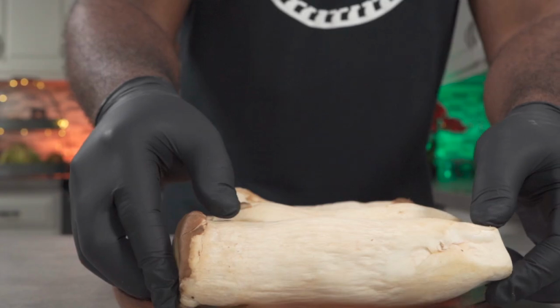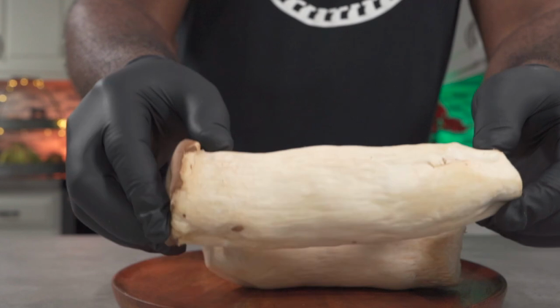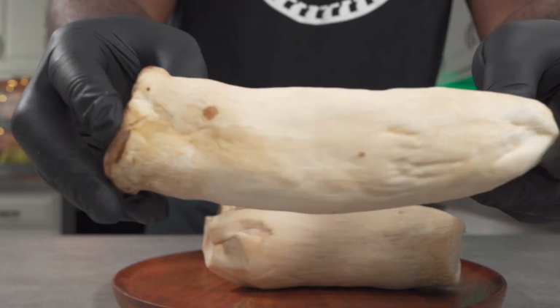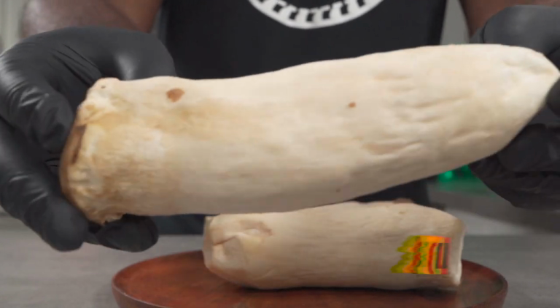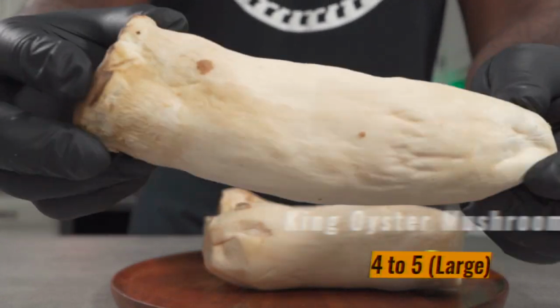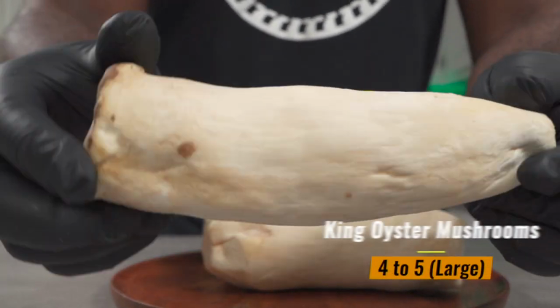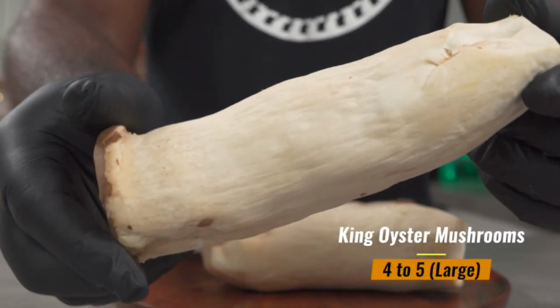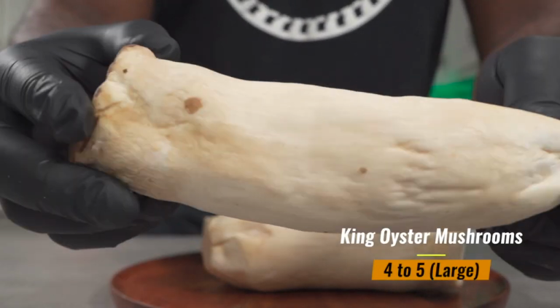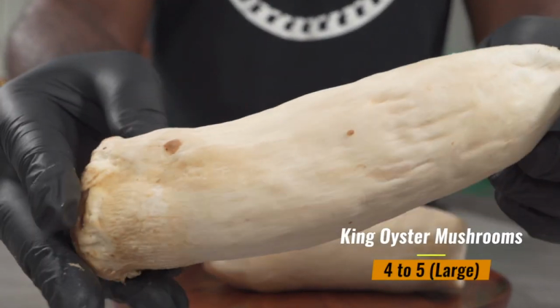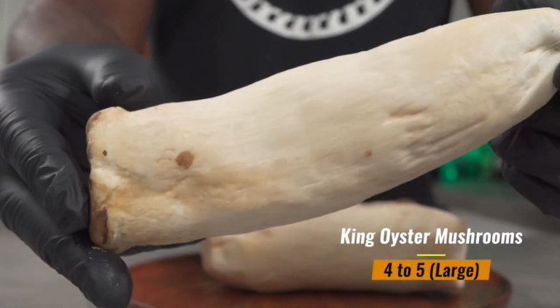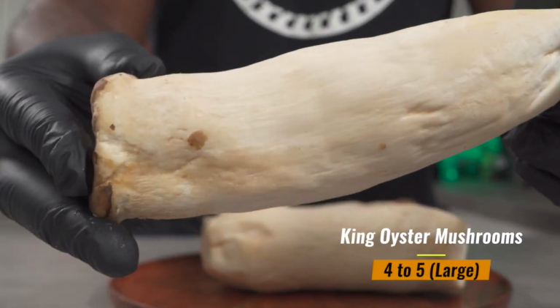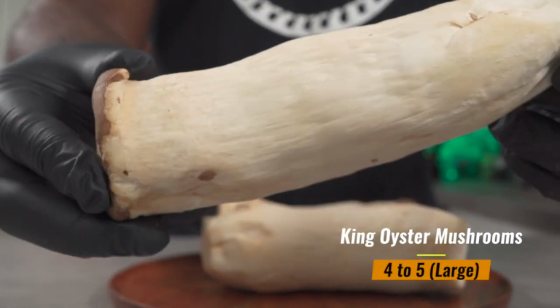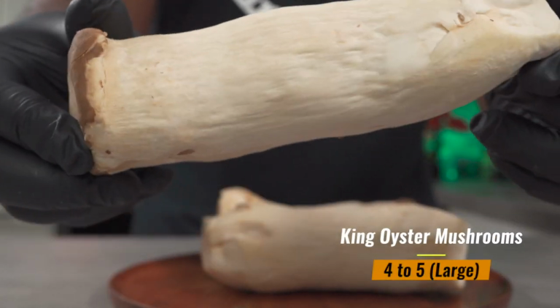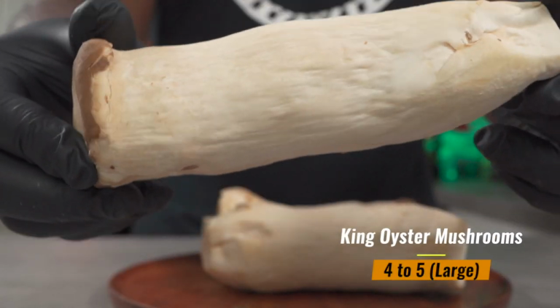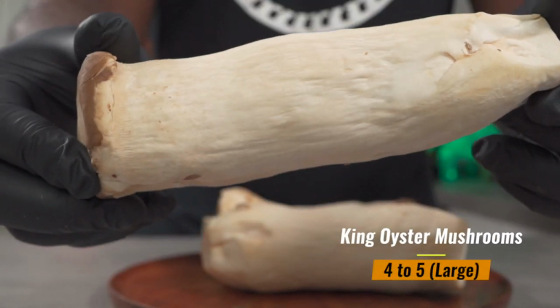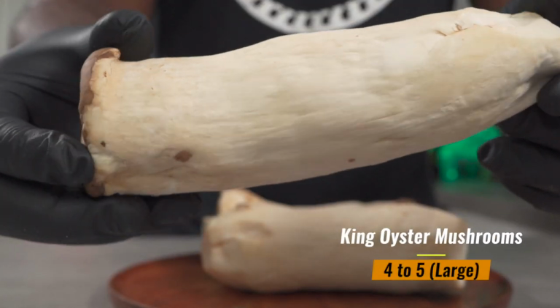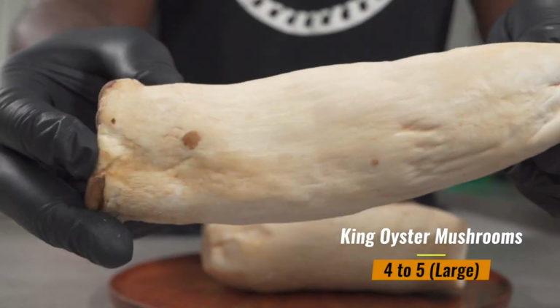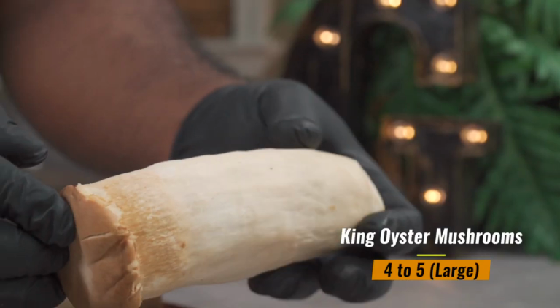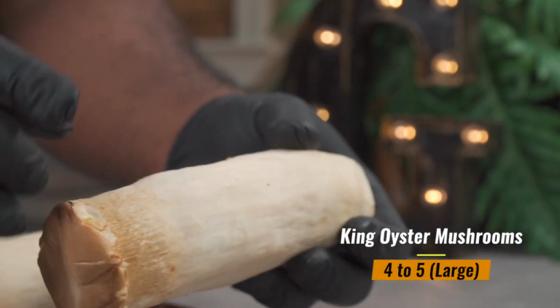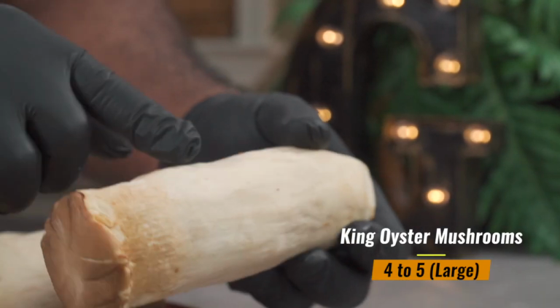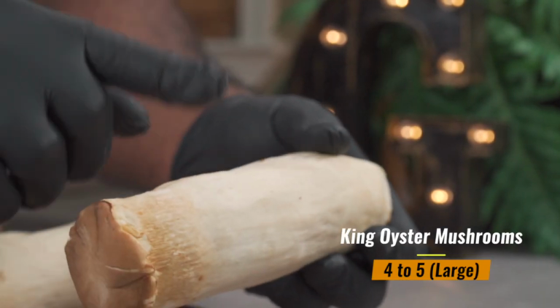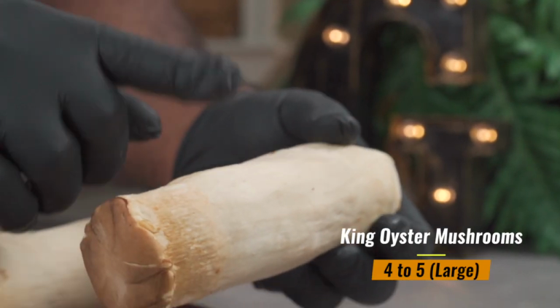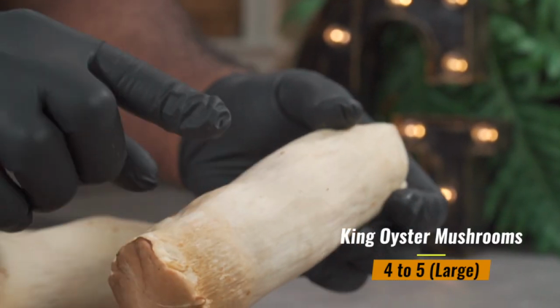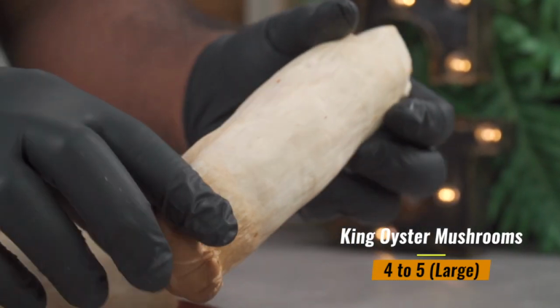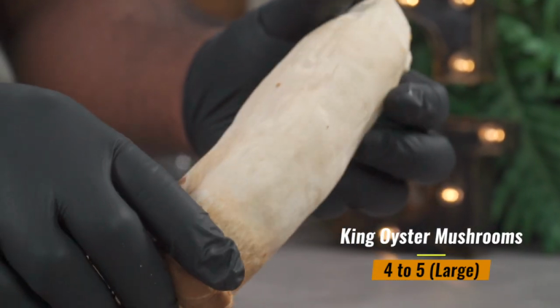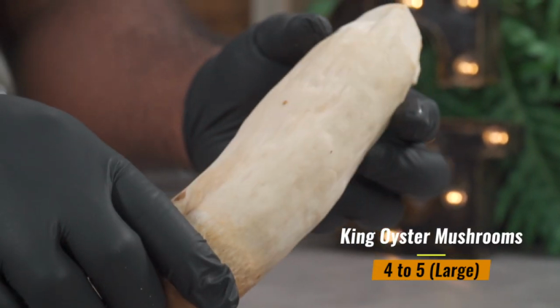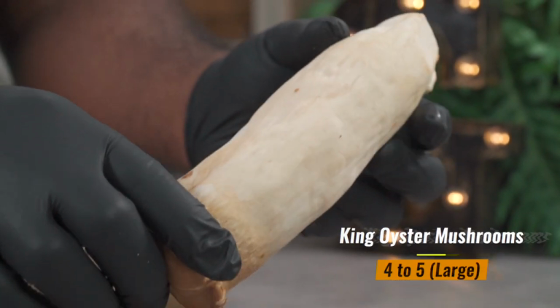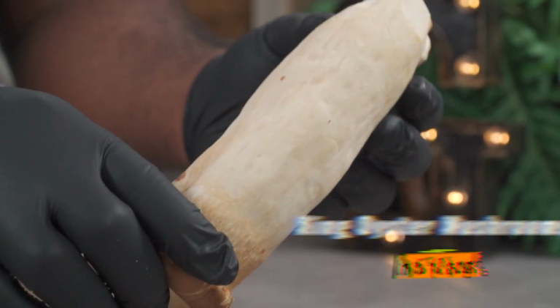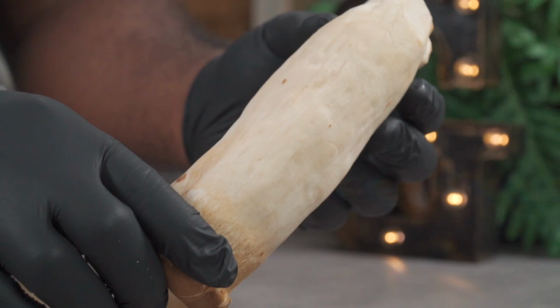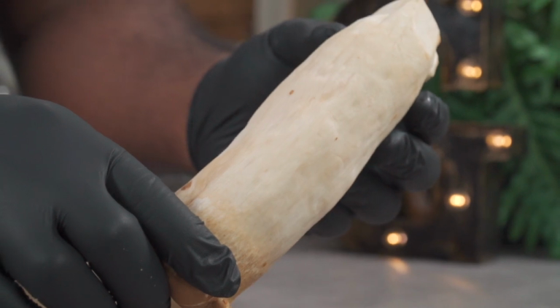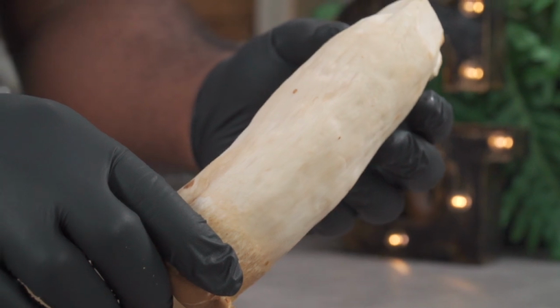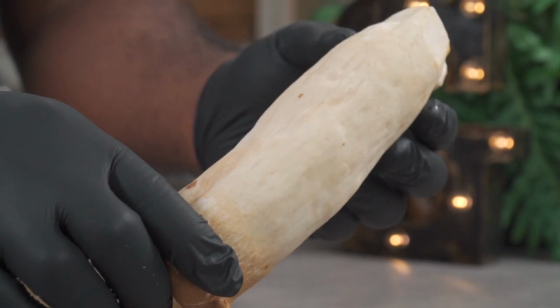If you're looking to make some crispy and delicious bacon-like mushrooms, king oyster and king trumpet are the mushrooms for you.